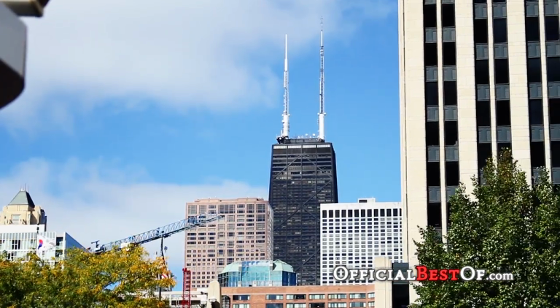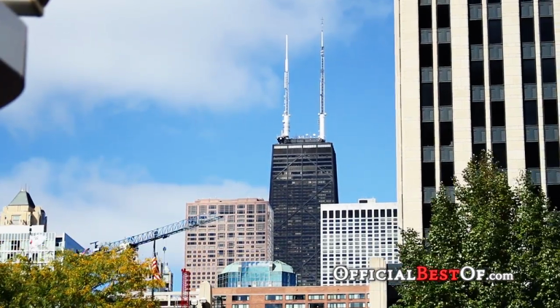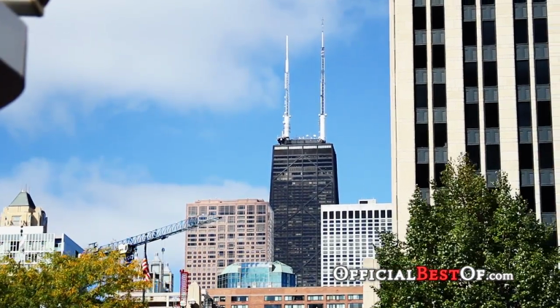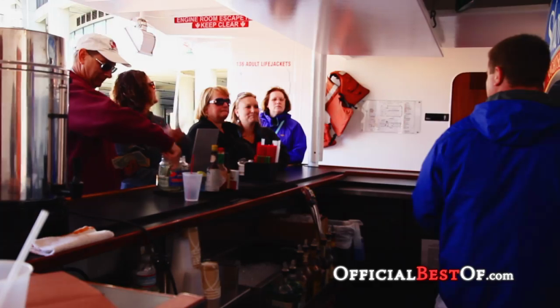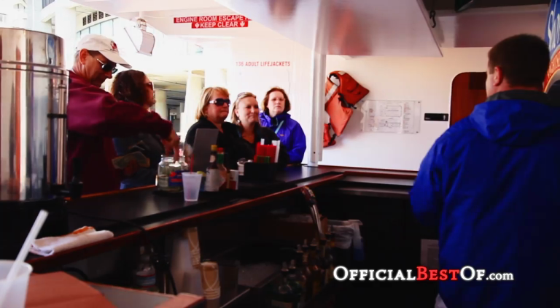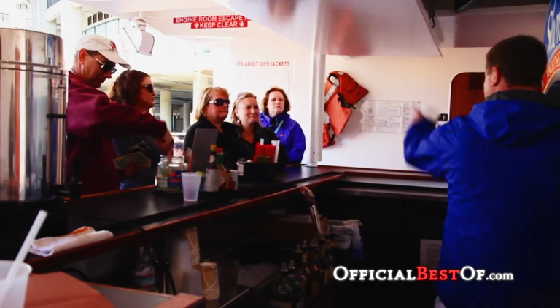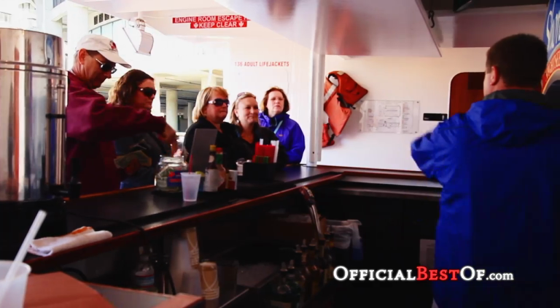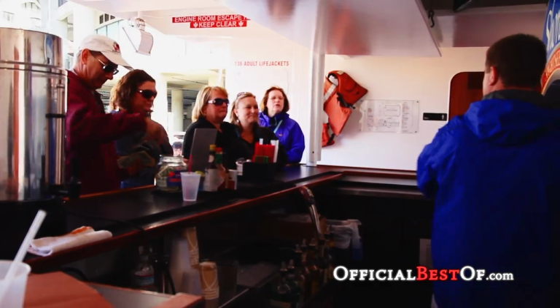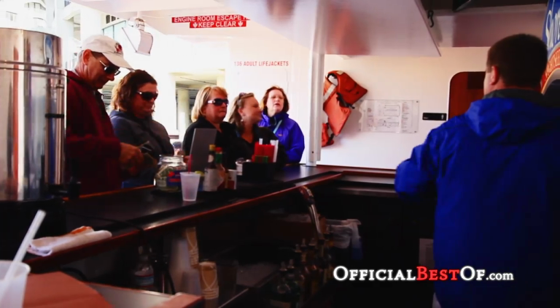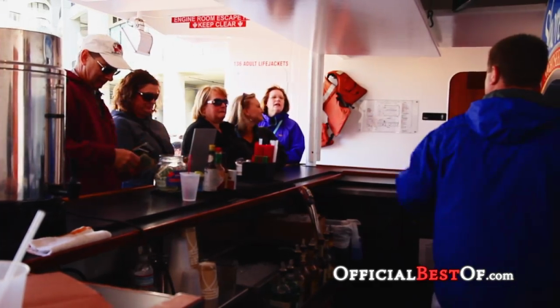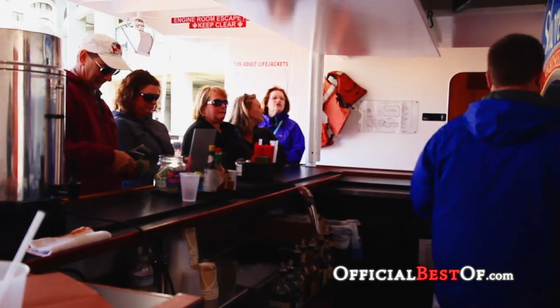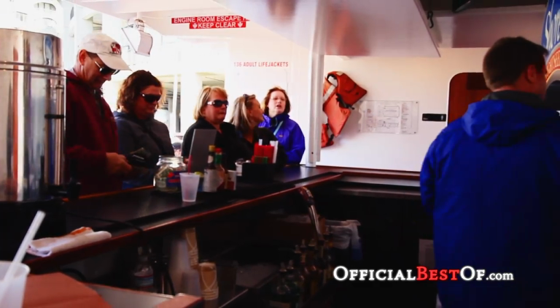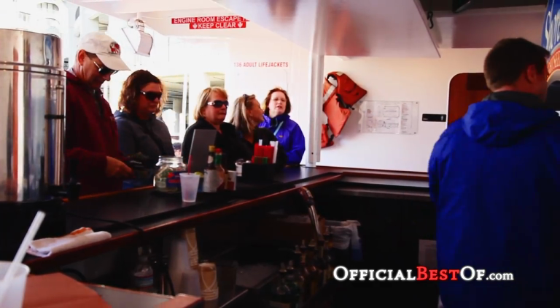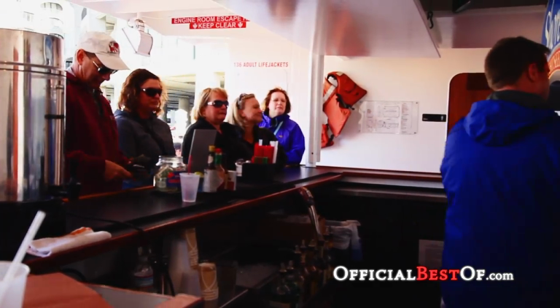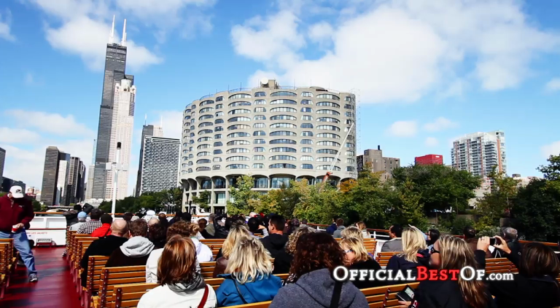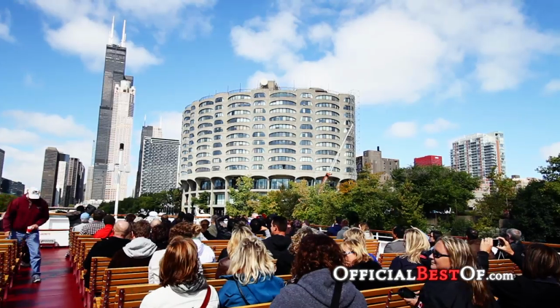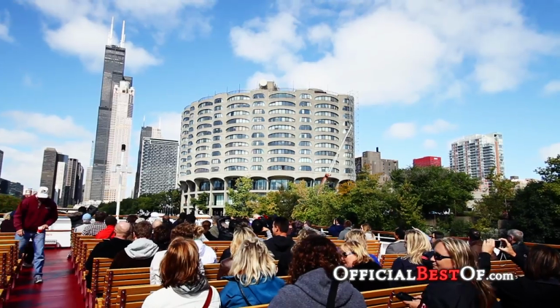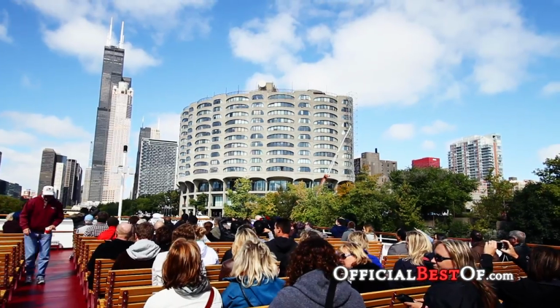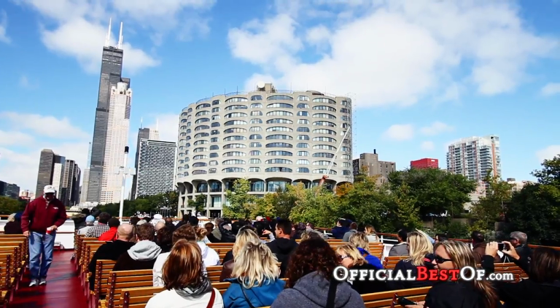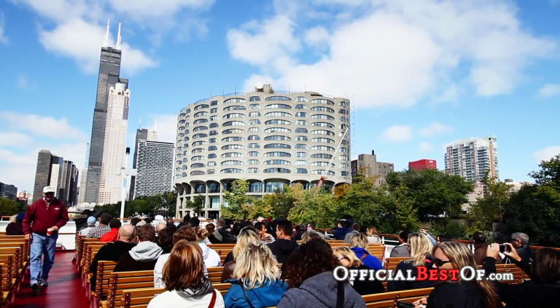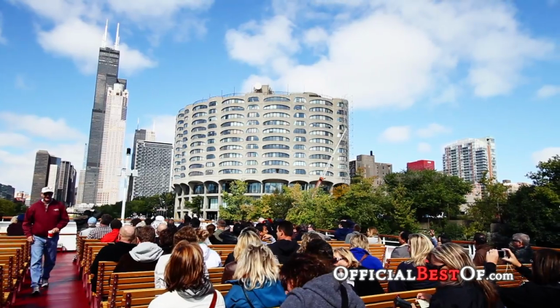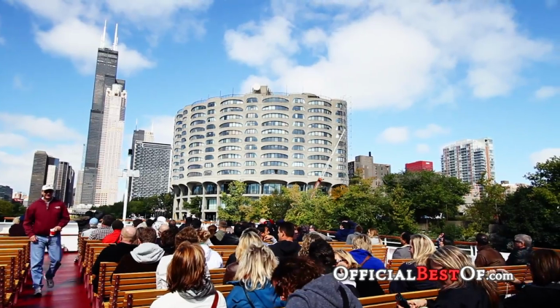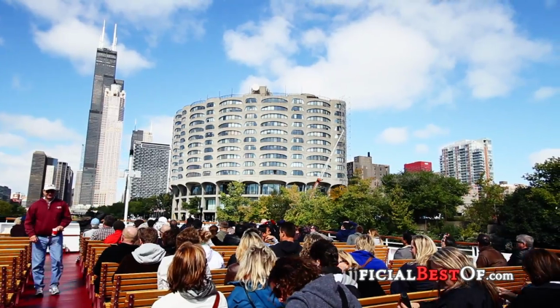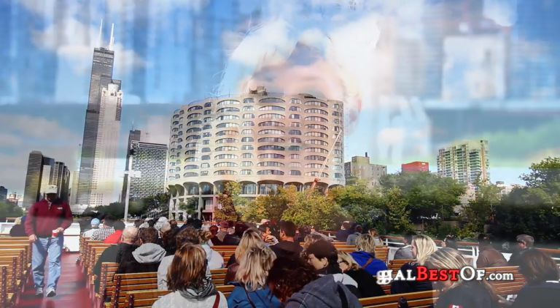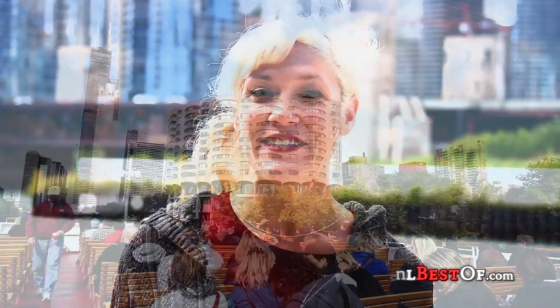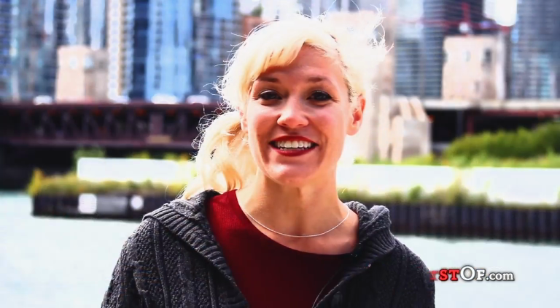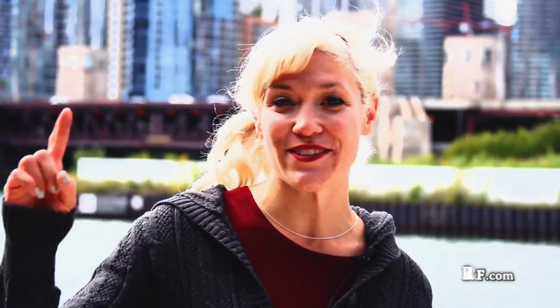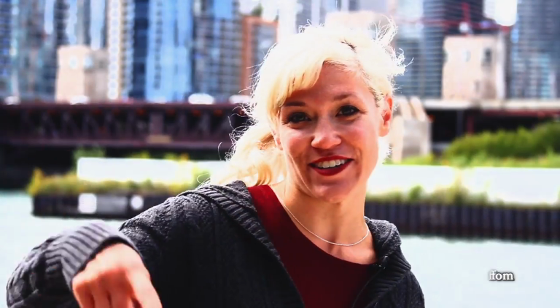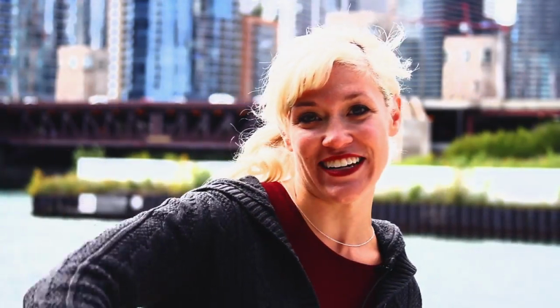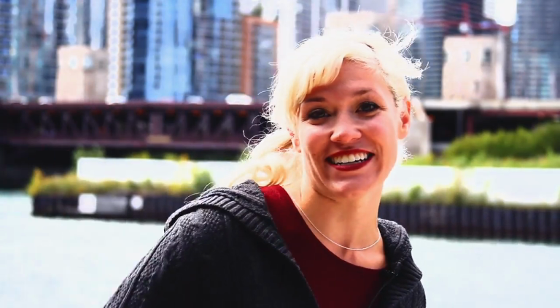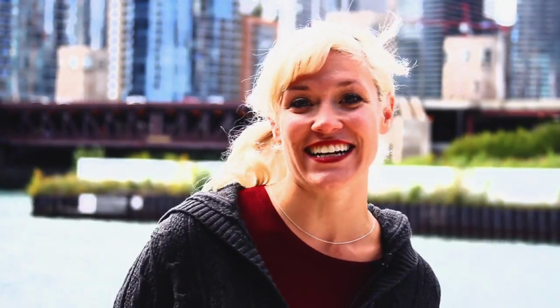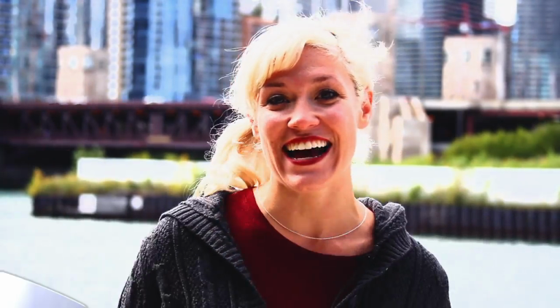Come on down to Shoreline Sightseeing and visit me, Carissa. I'm one of your docents and I hope to see you soon here in Chicago.